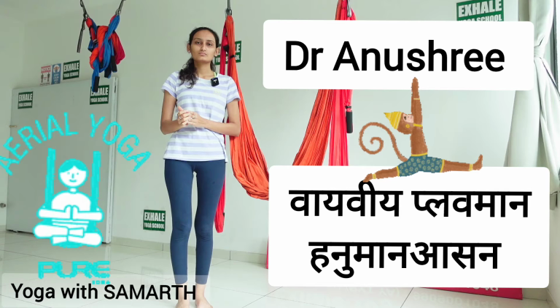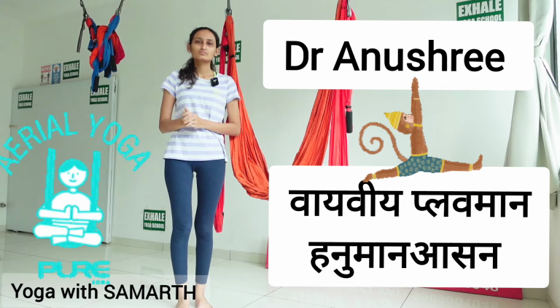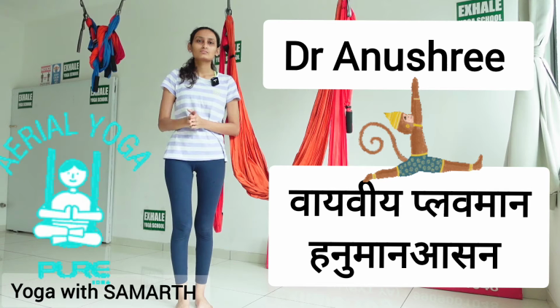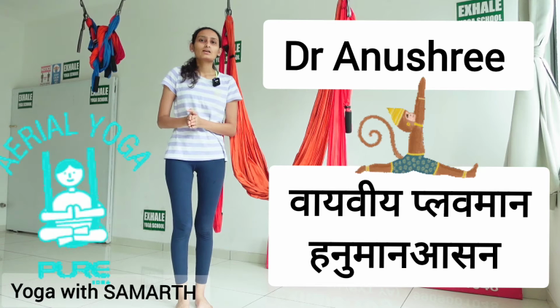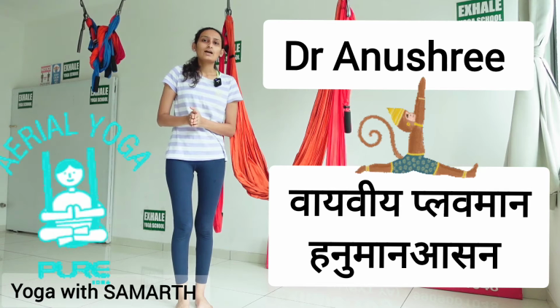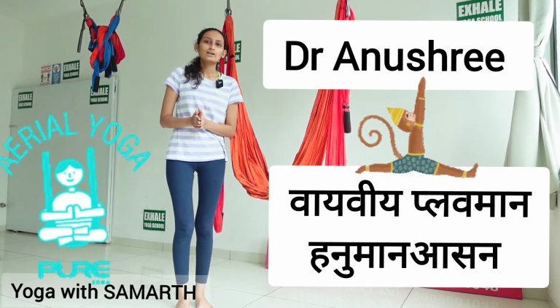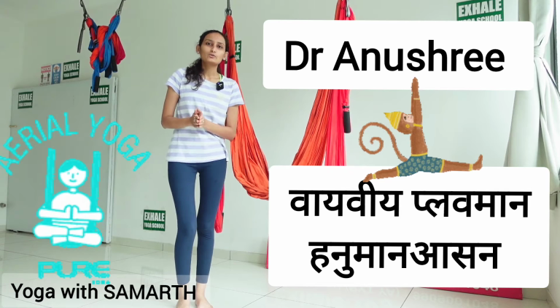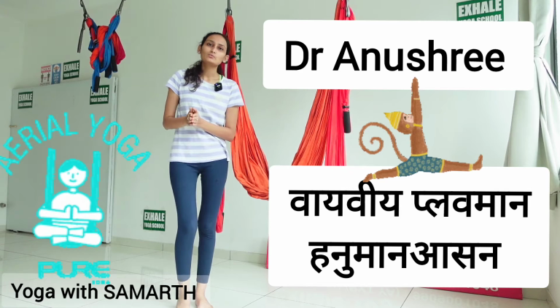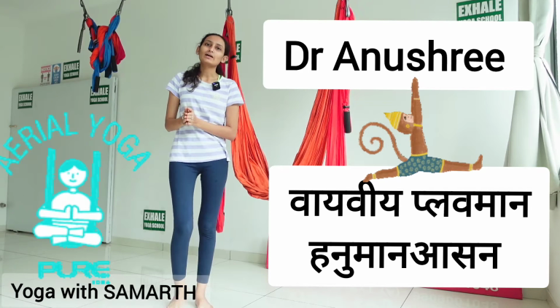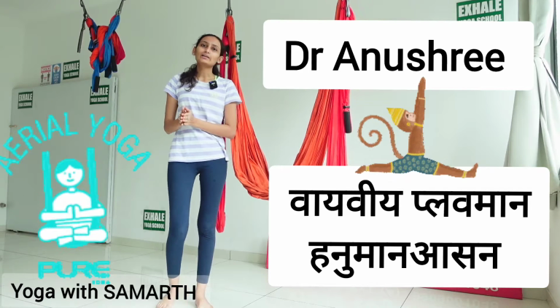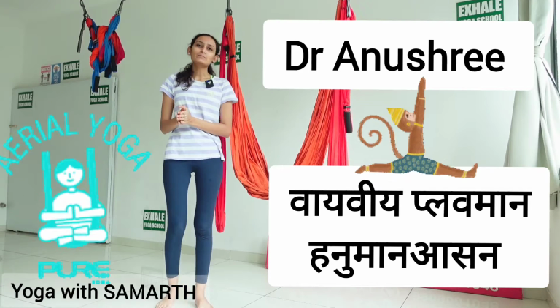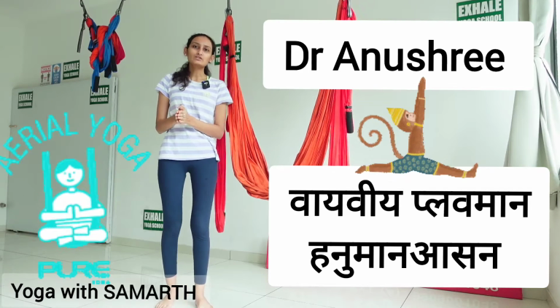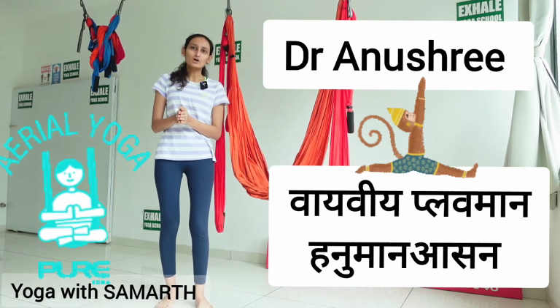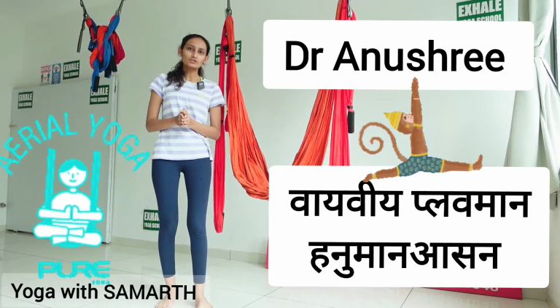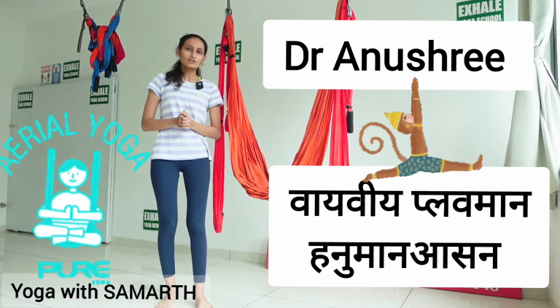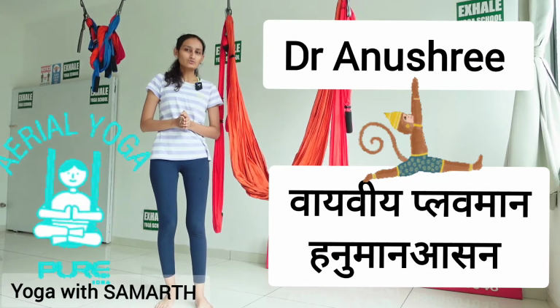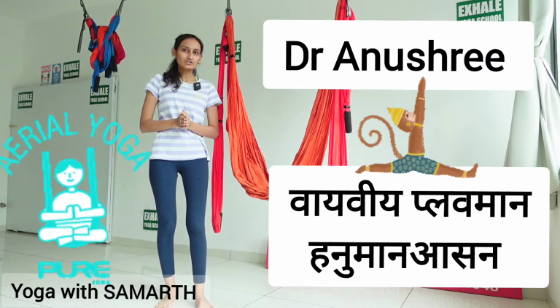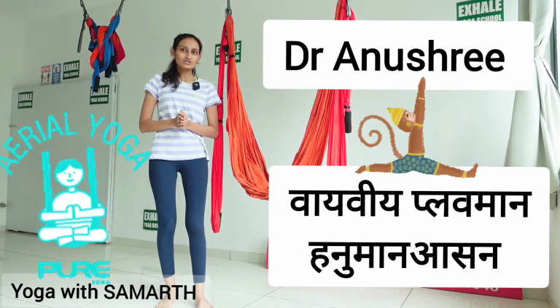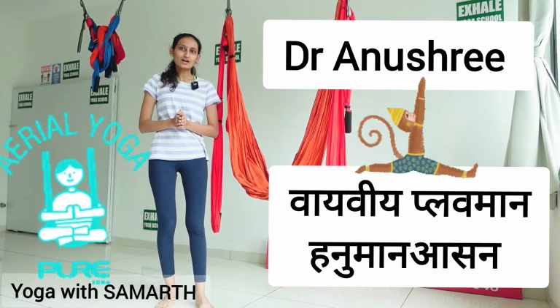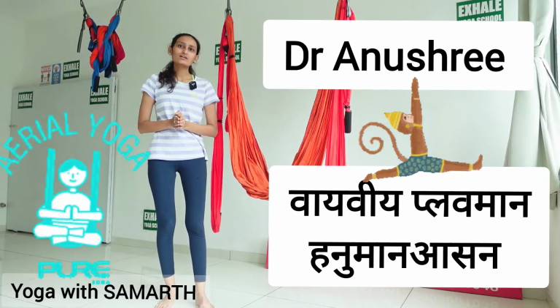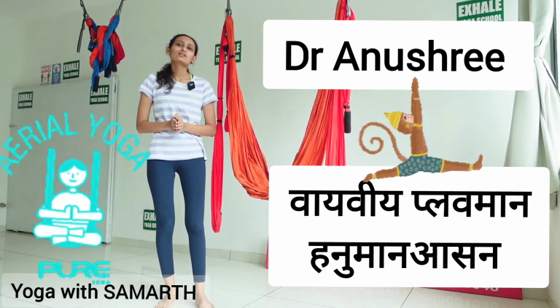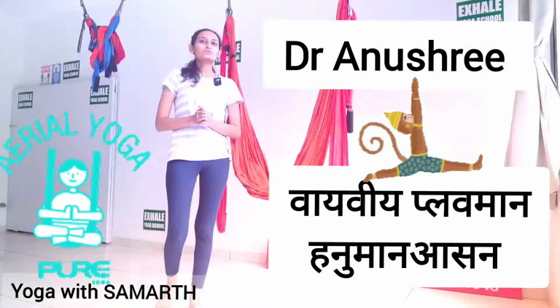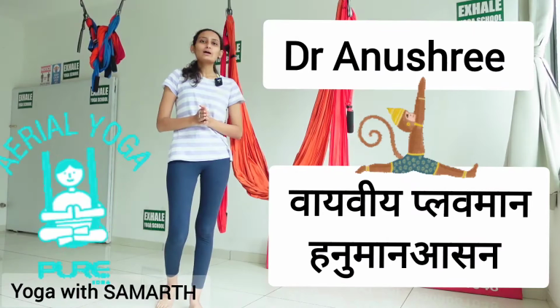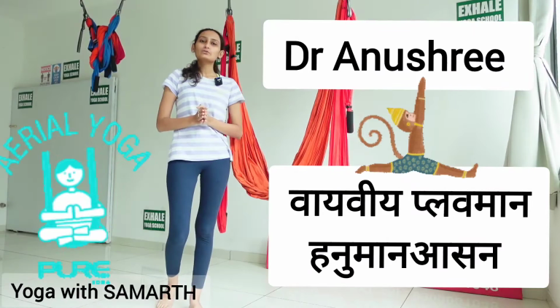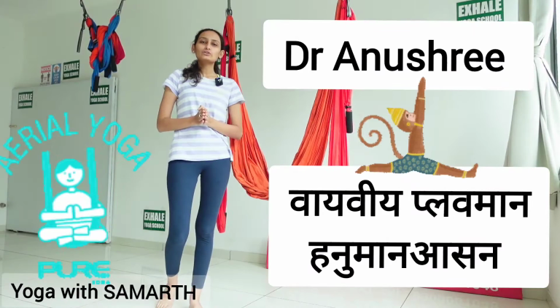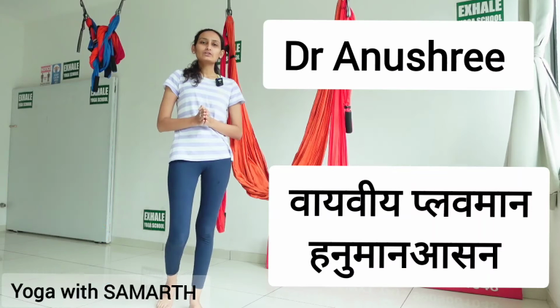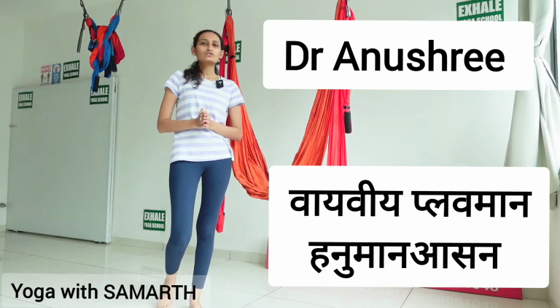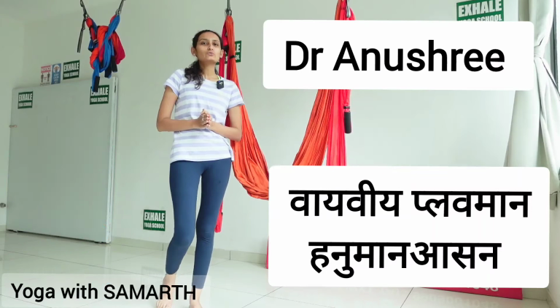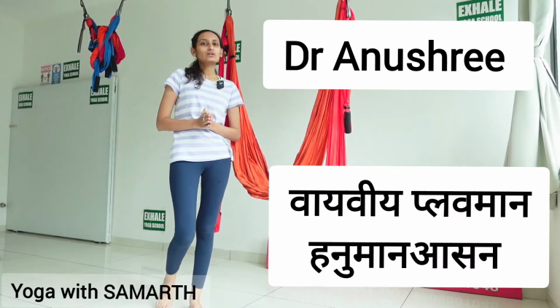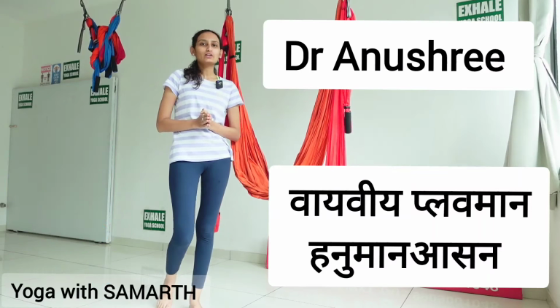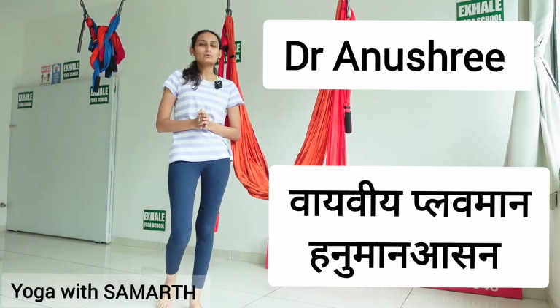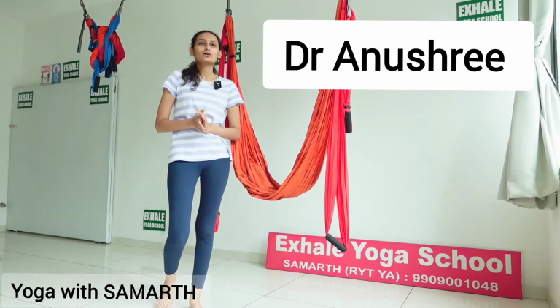Hello, my name is Dr. Anushree Shah. Today I am going to teach you aerial yoga.